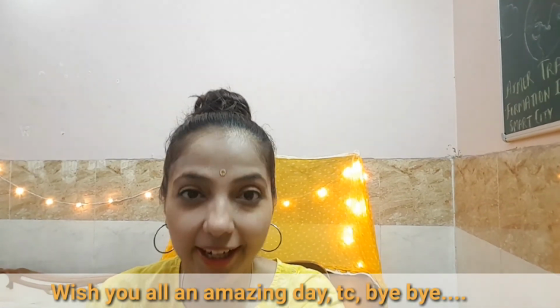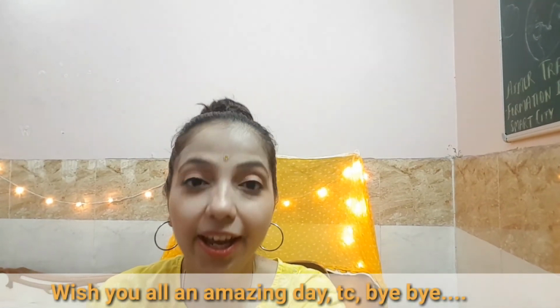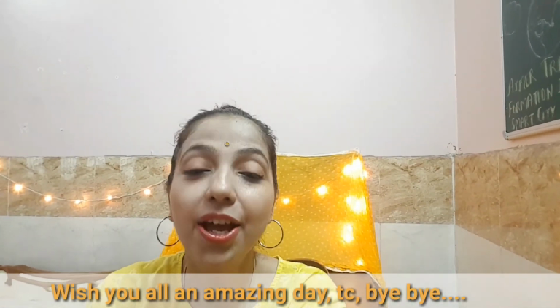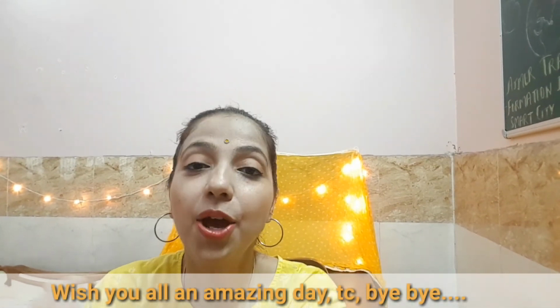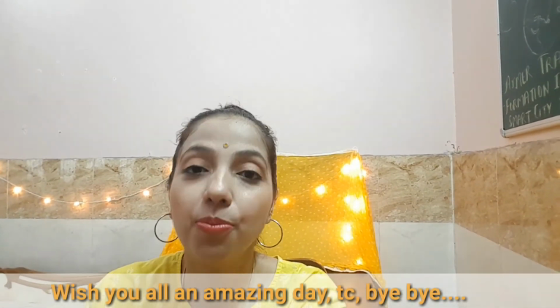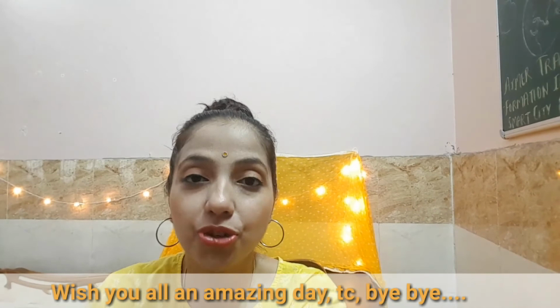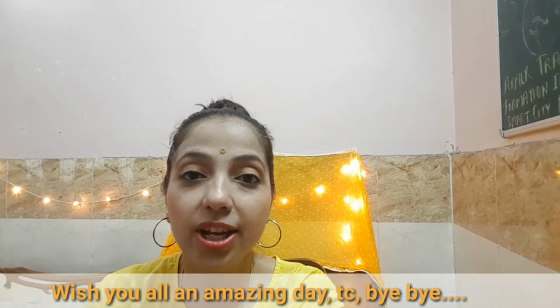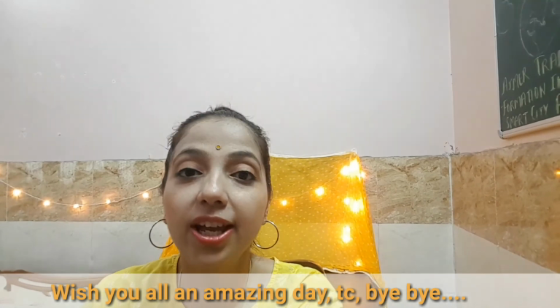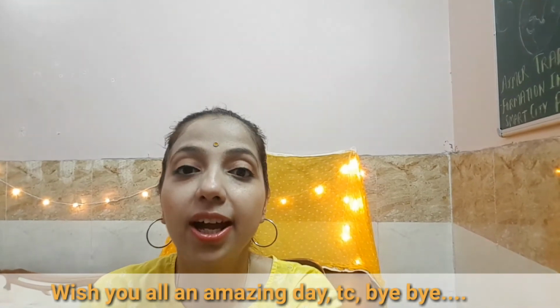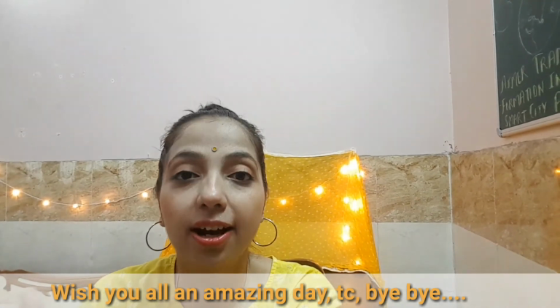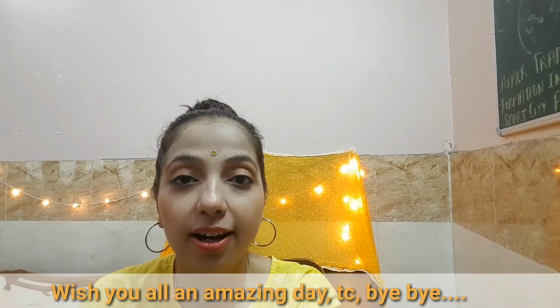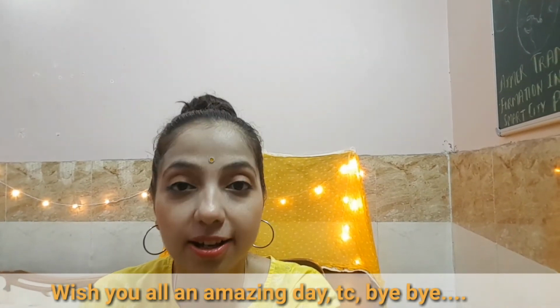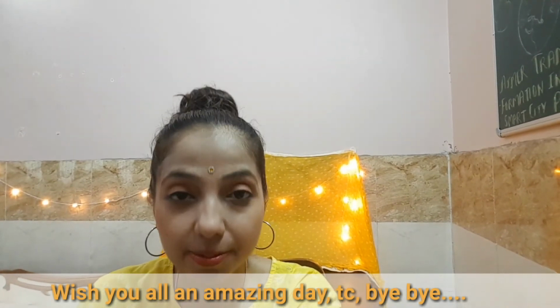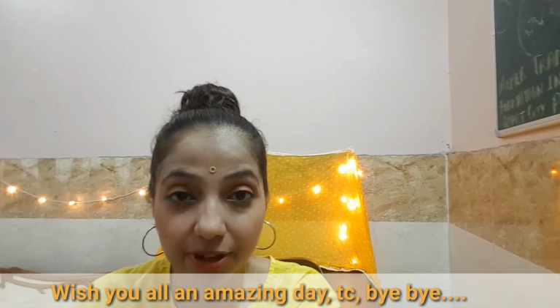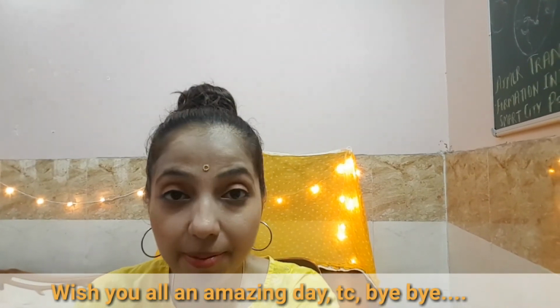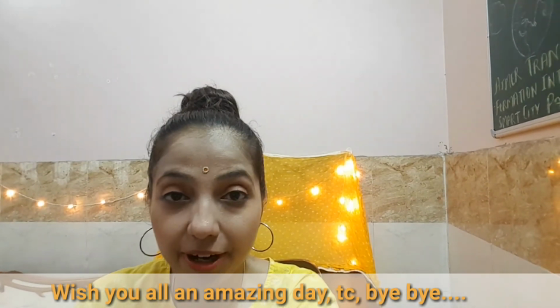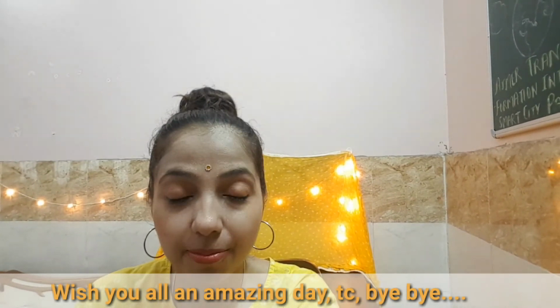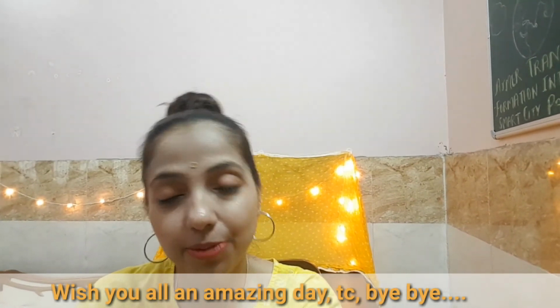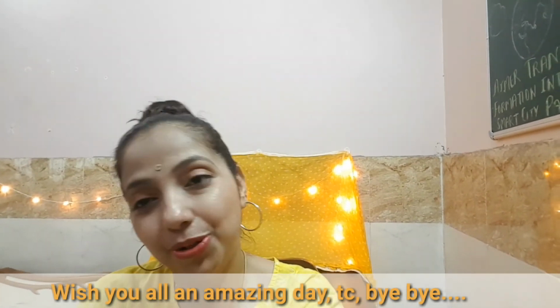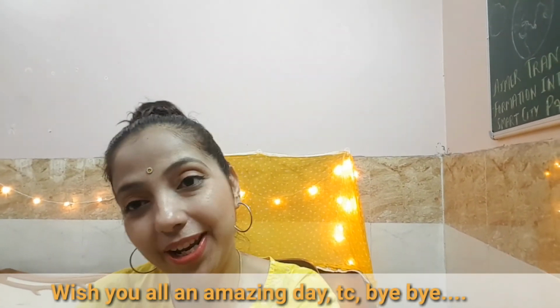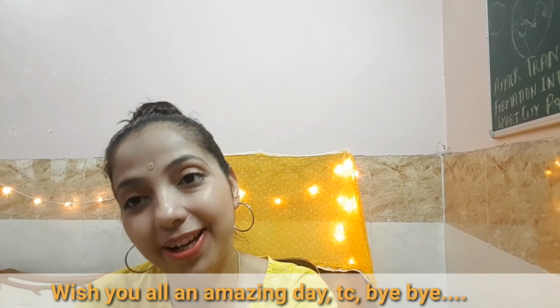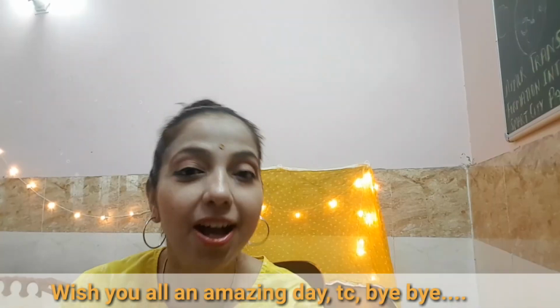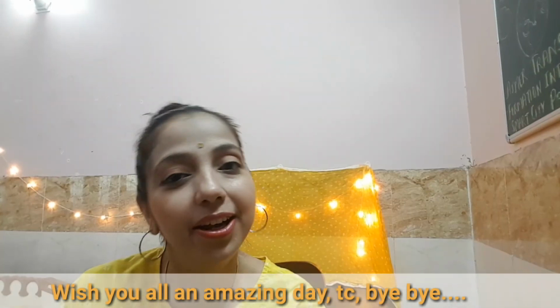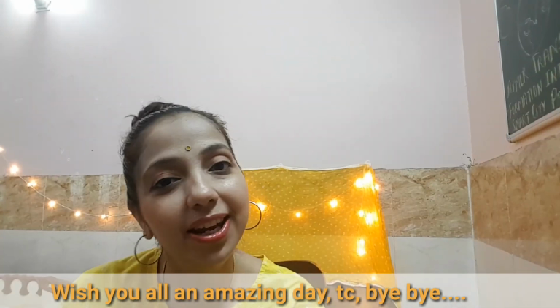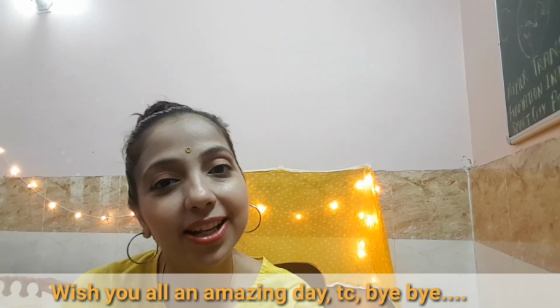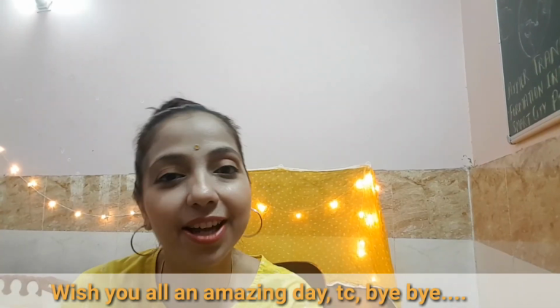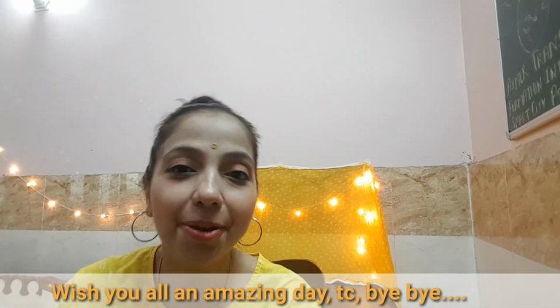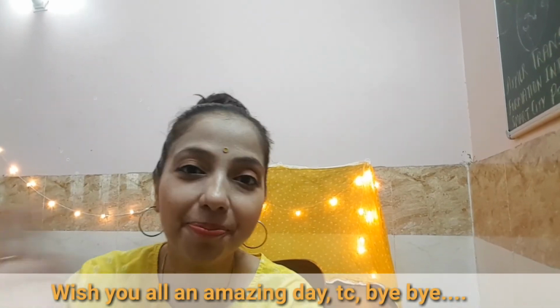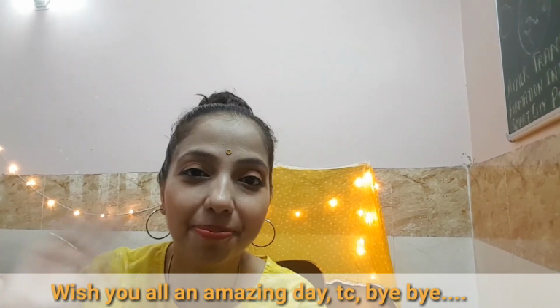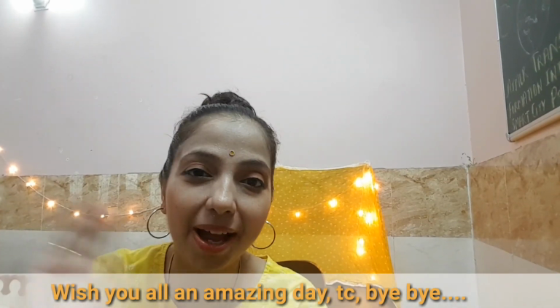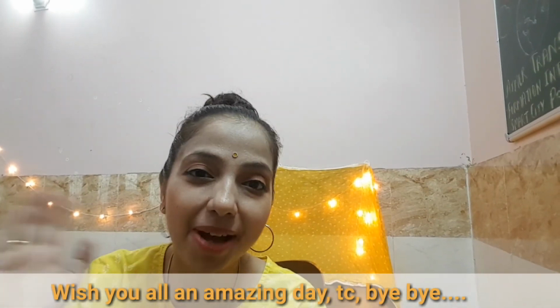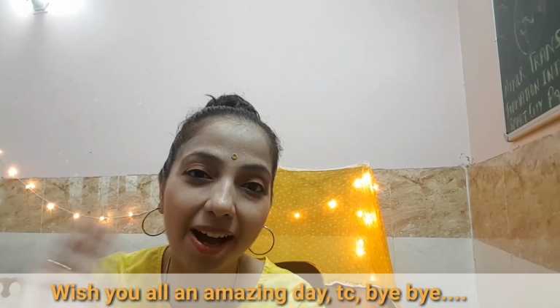Don't forget to subscribe to me. Until next time, bye bye.